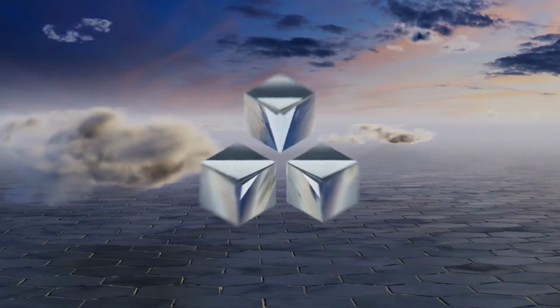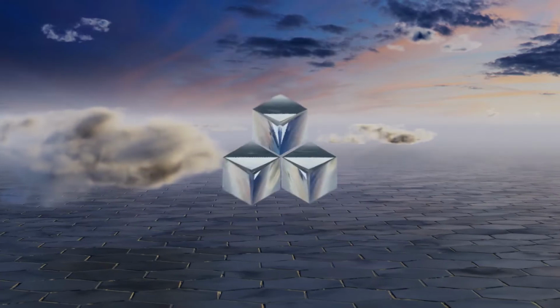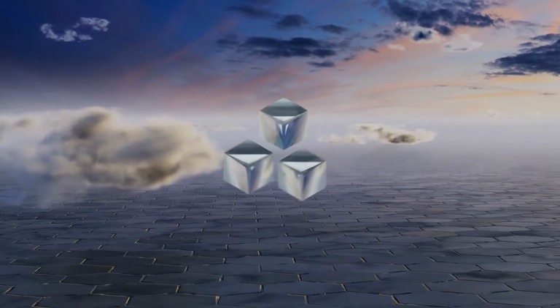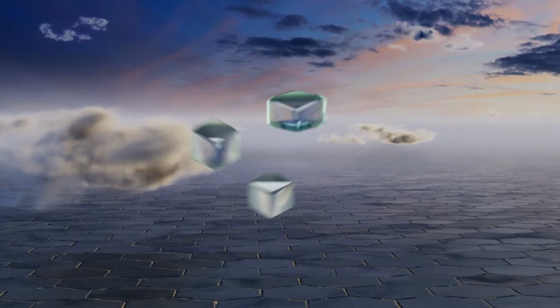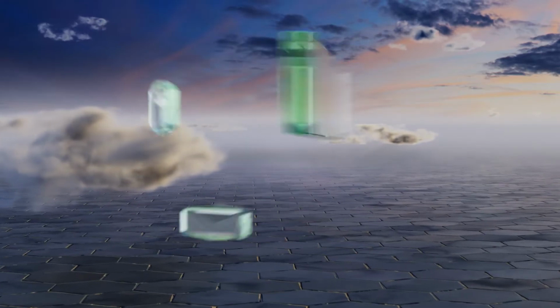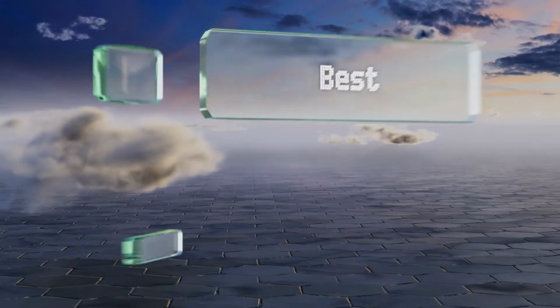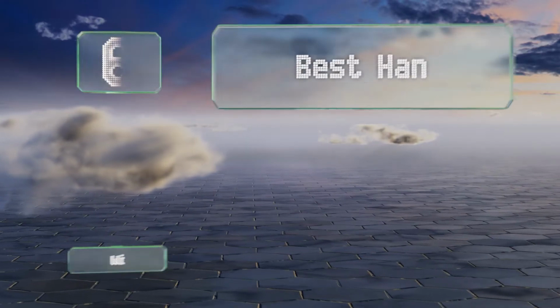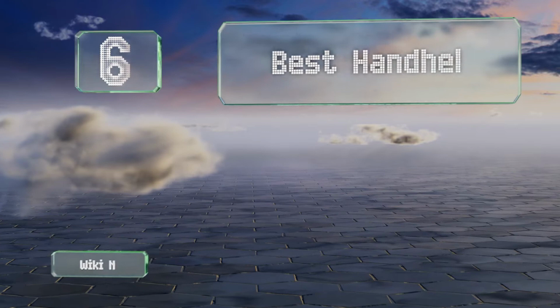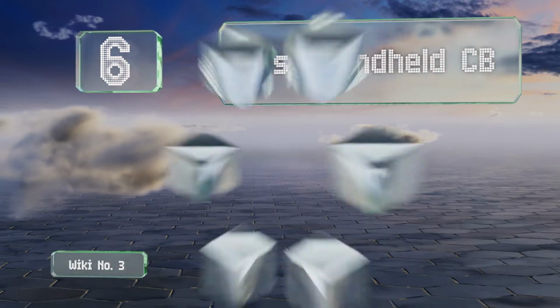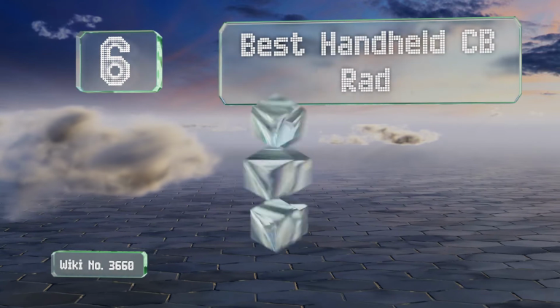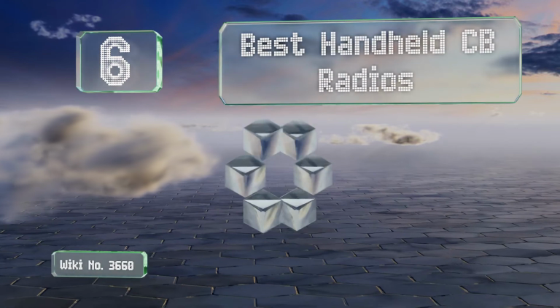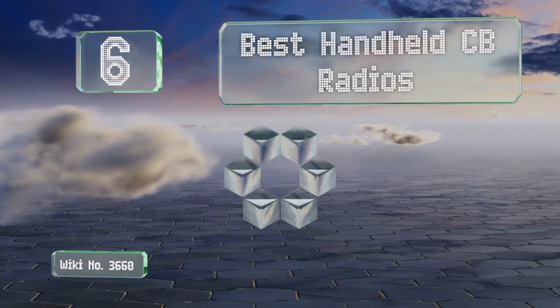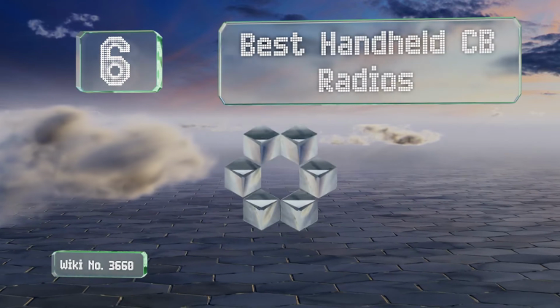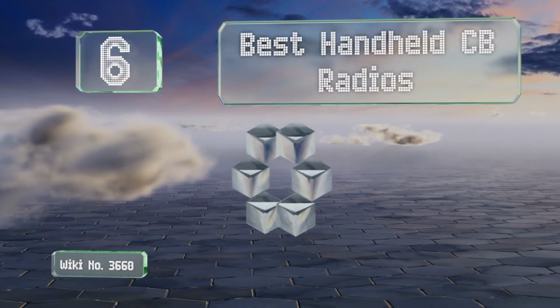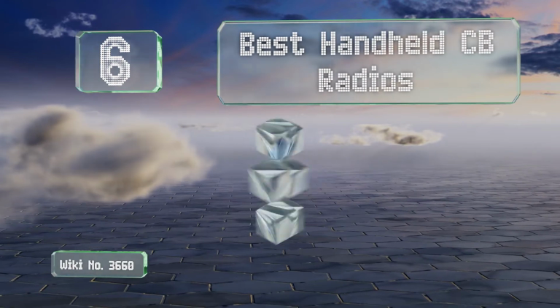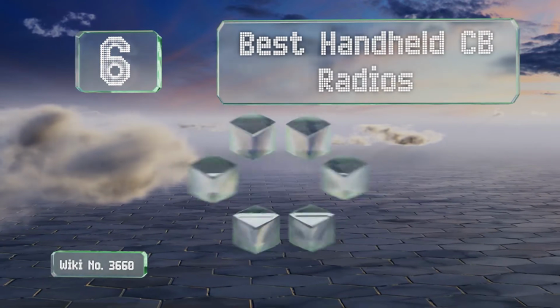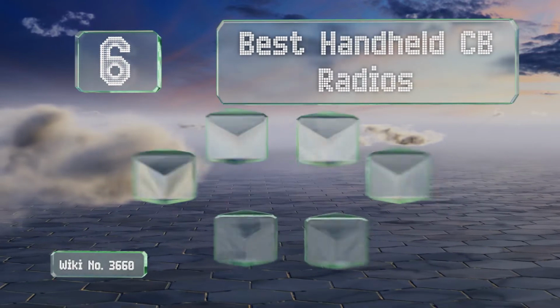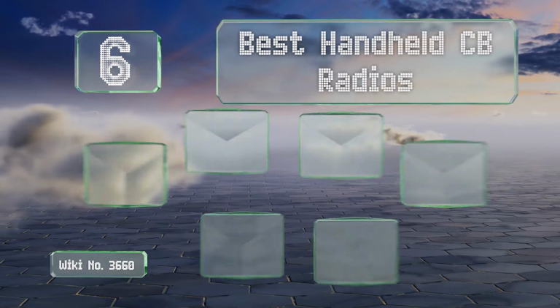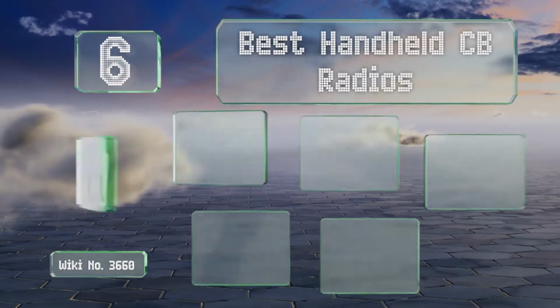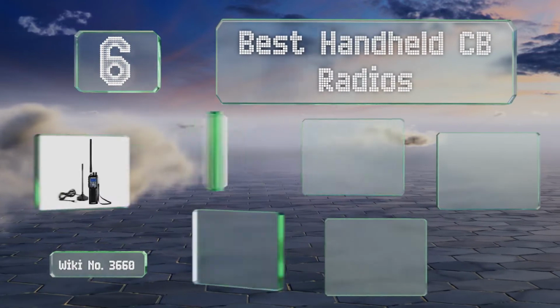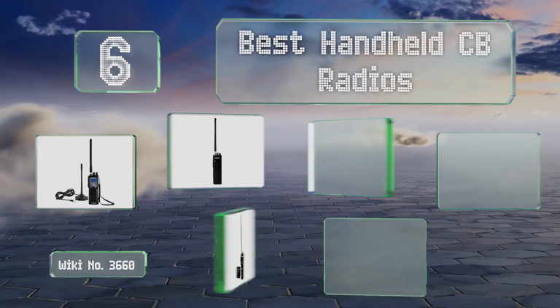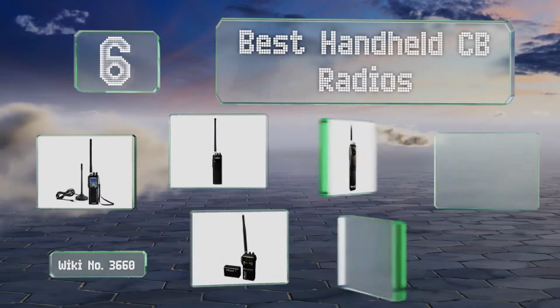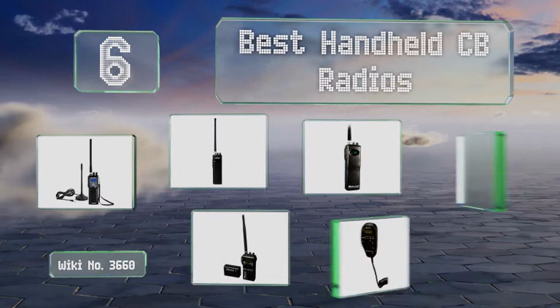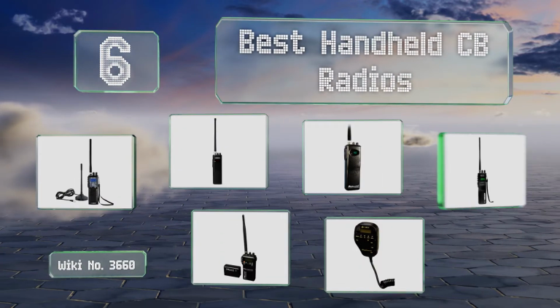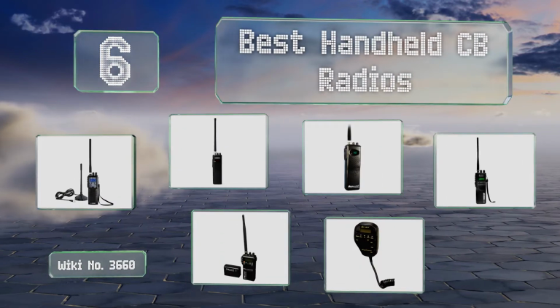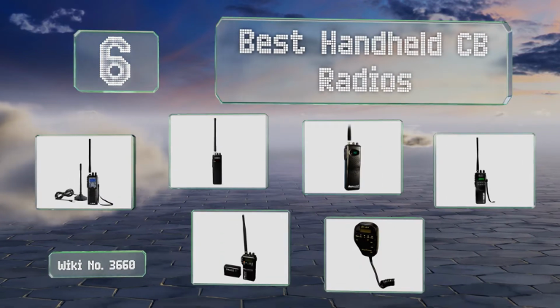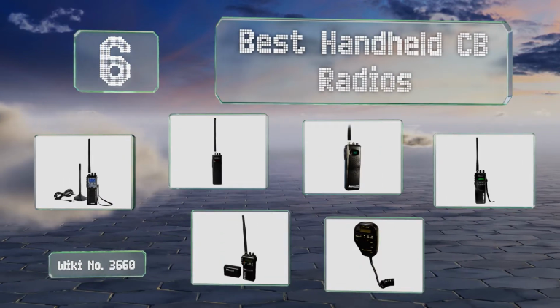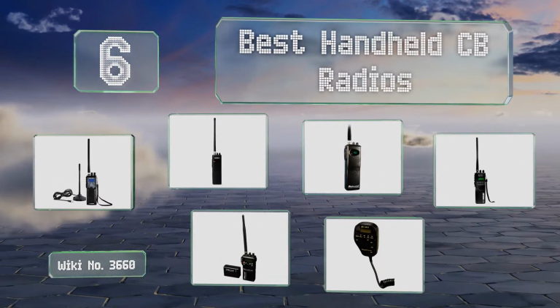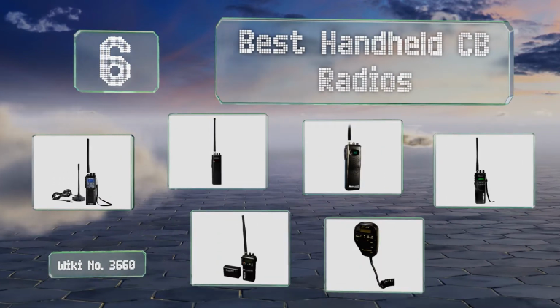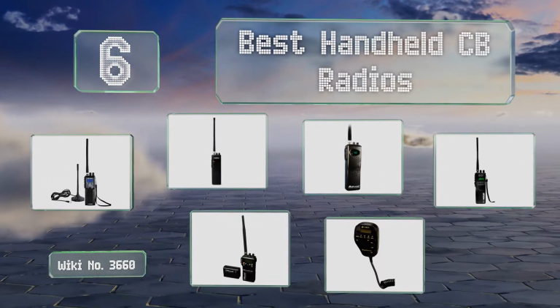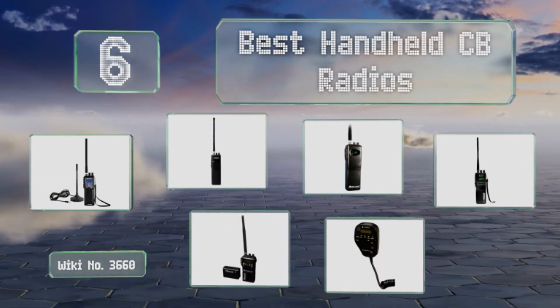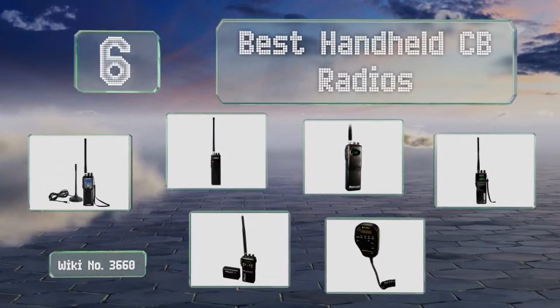EasyVid presents the six best handheld CB radios. Let's get started with the list.